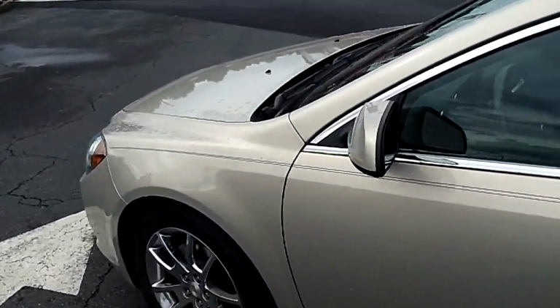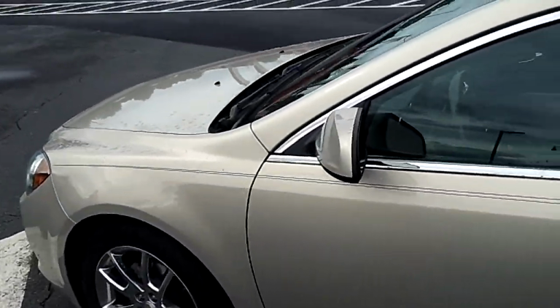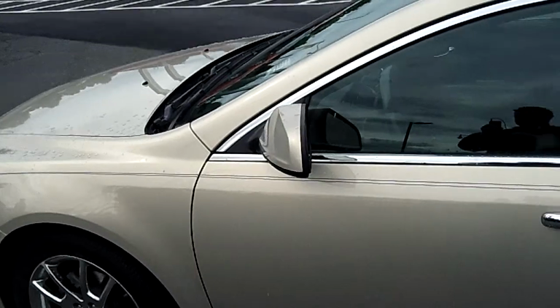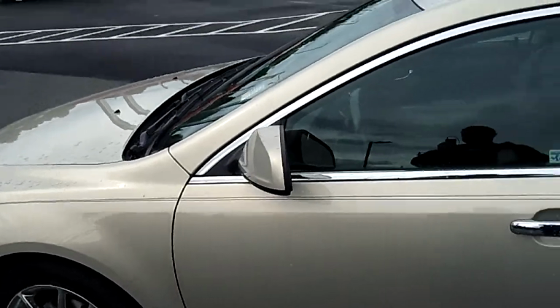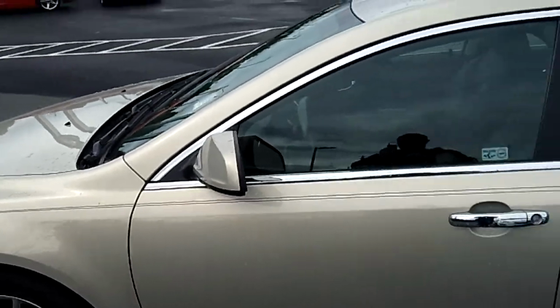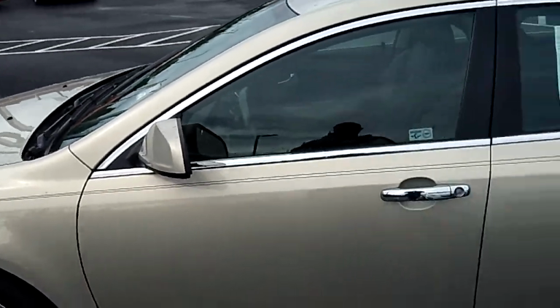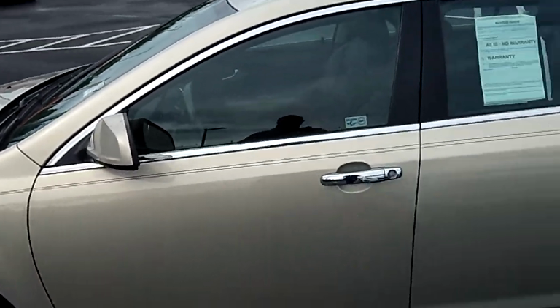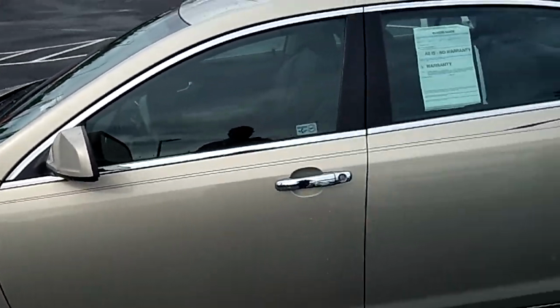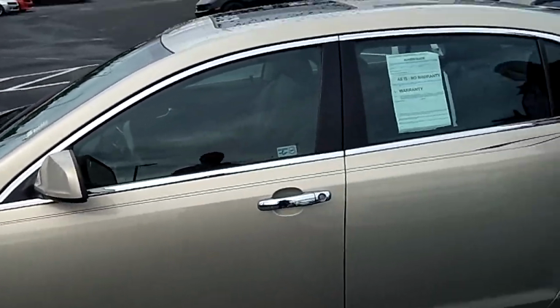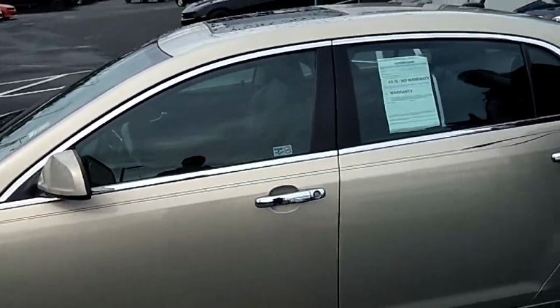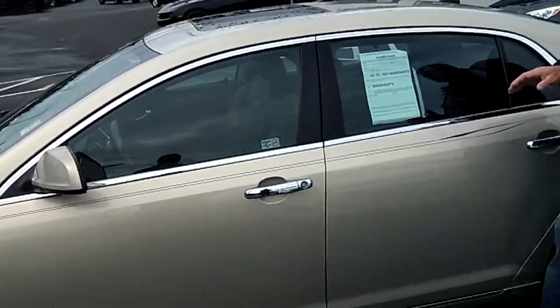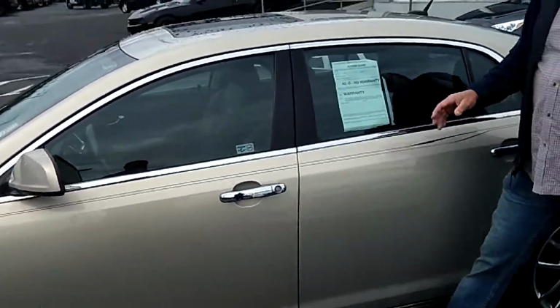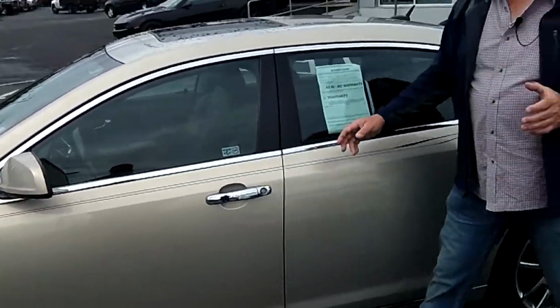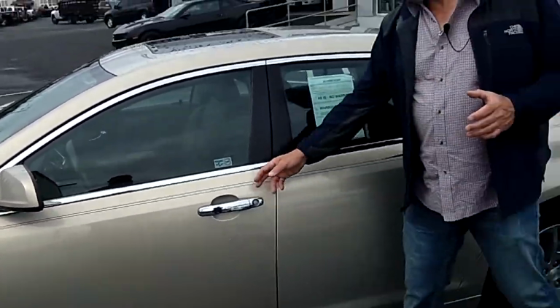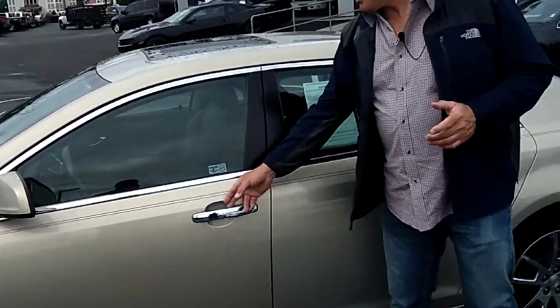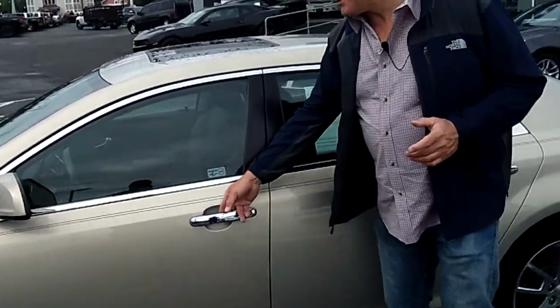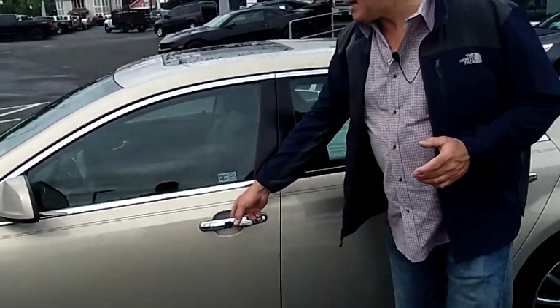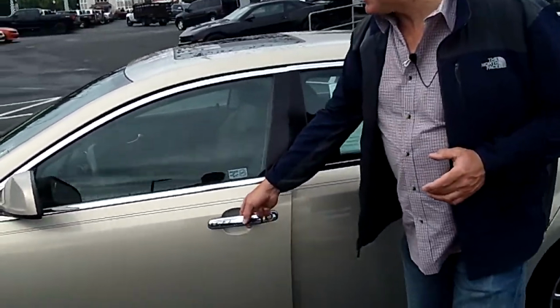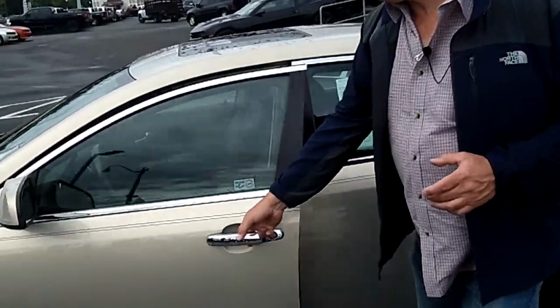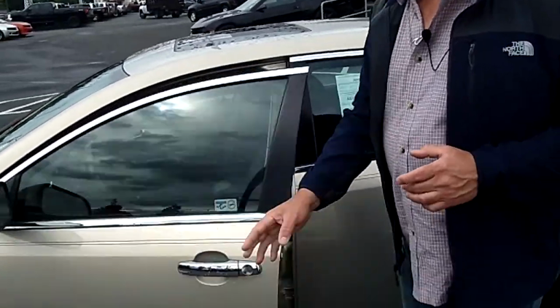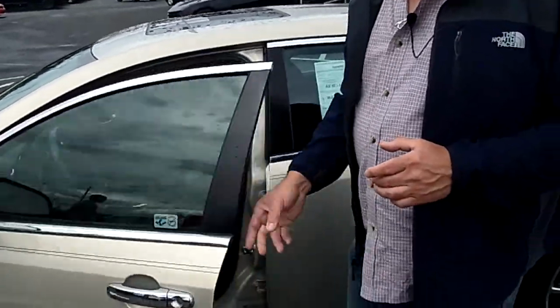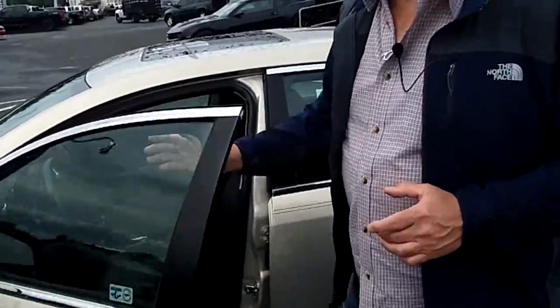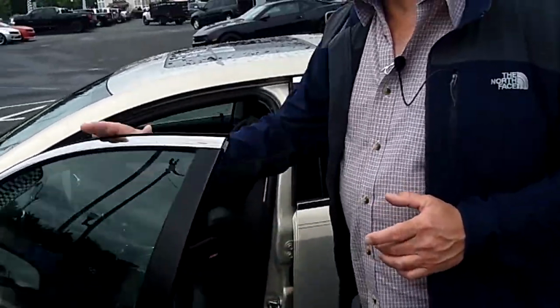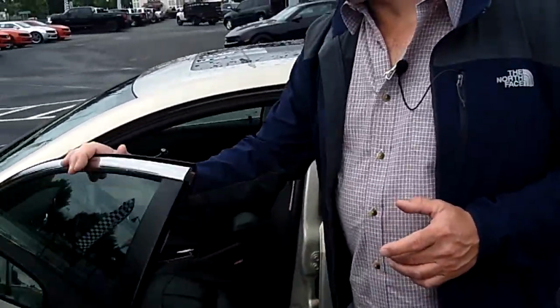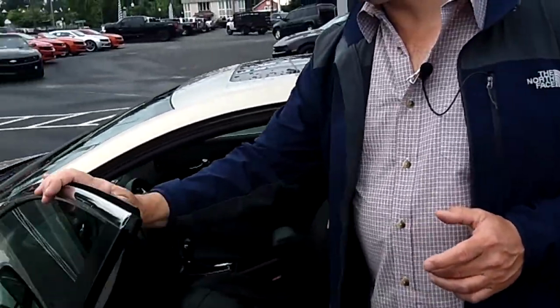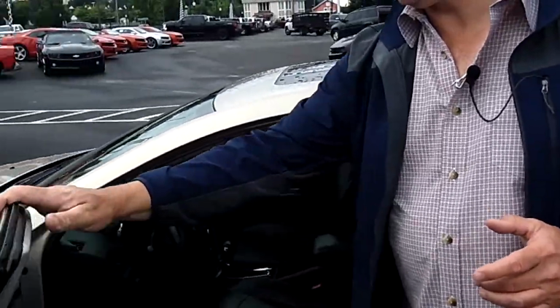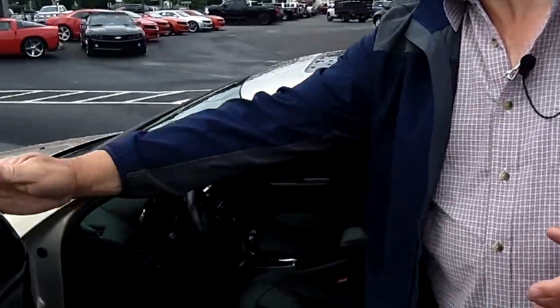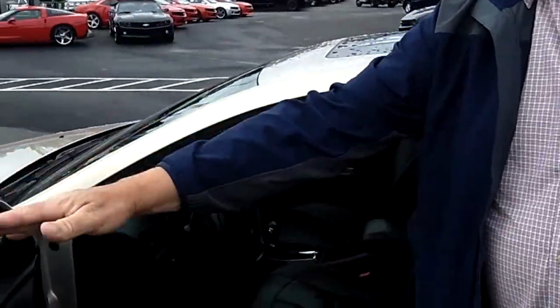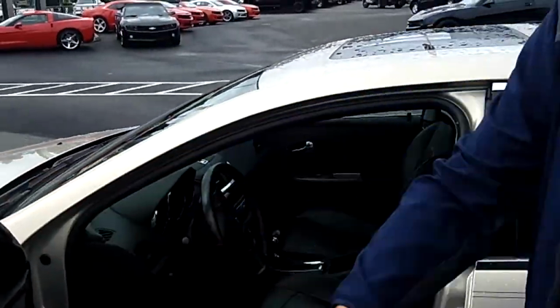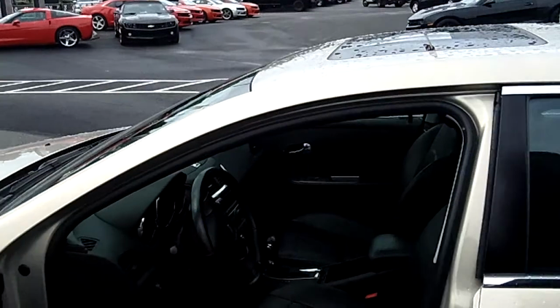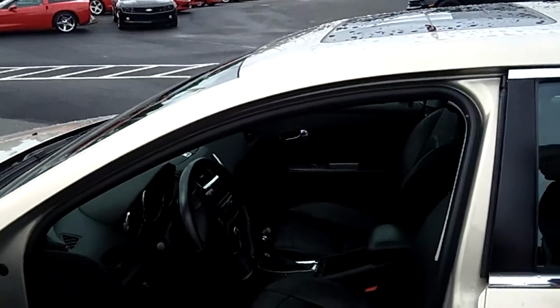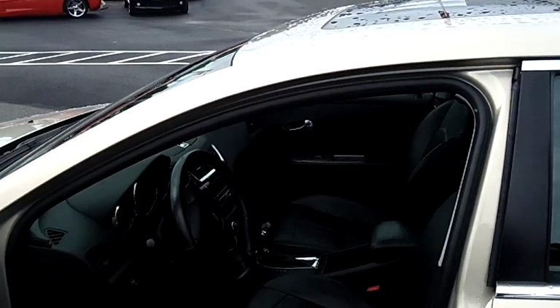If you're shopping at a store that does not provide you a no-cost lifetime powertrain warranty, you are shopping at the wrong store.